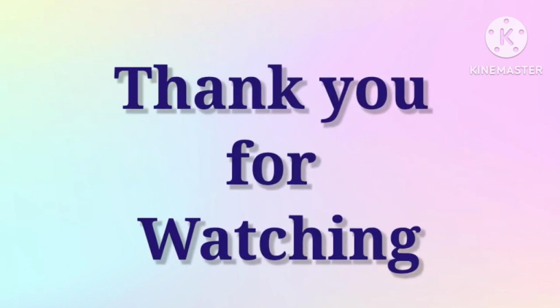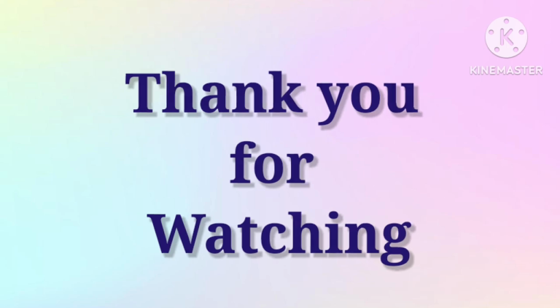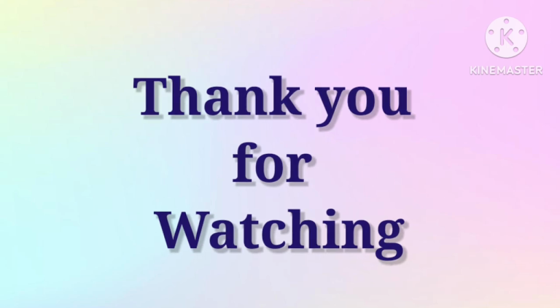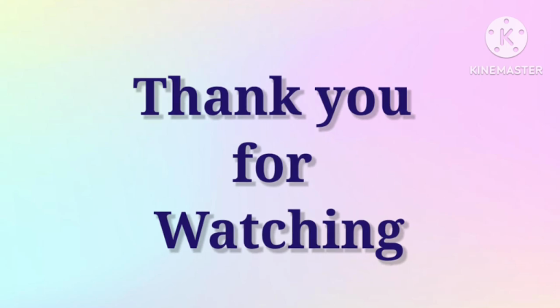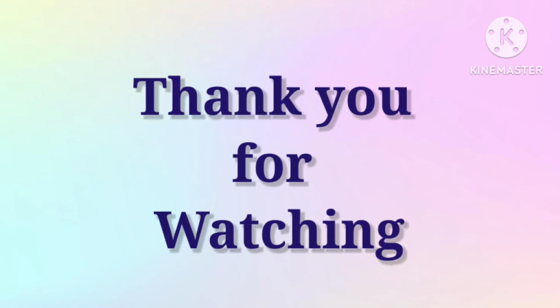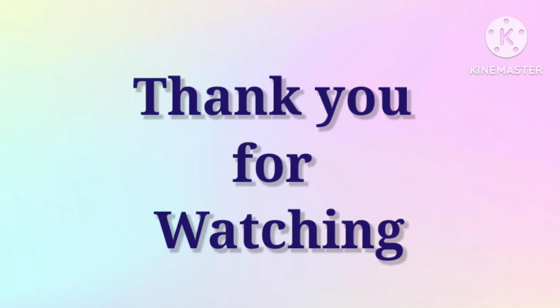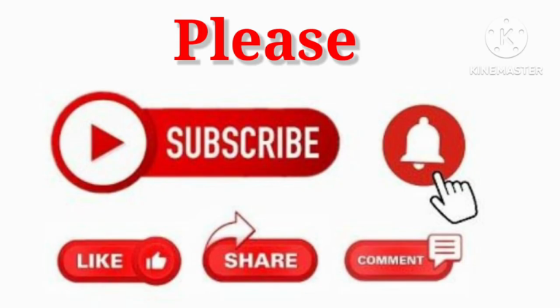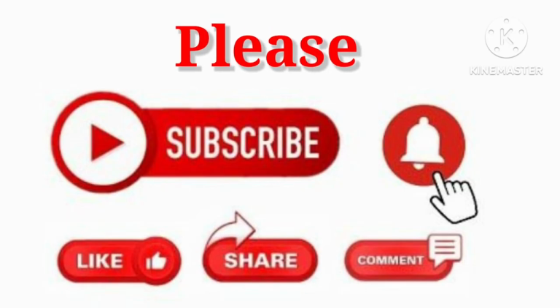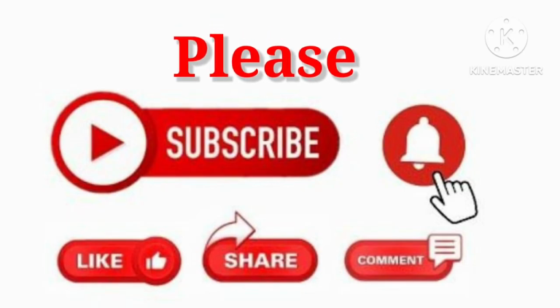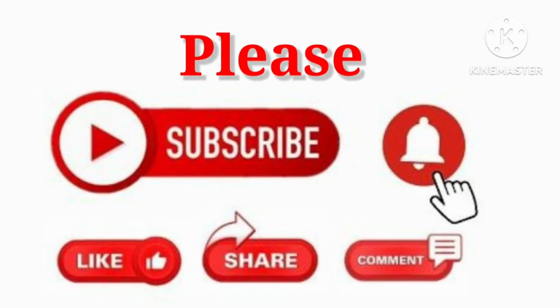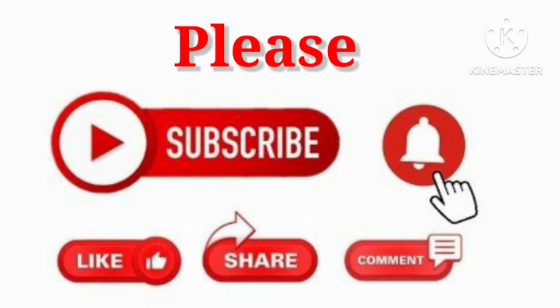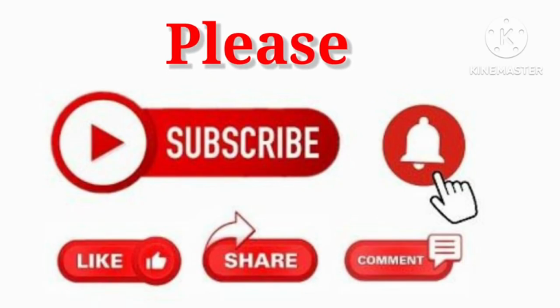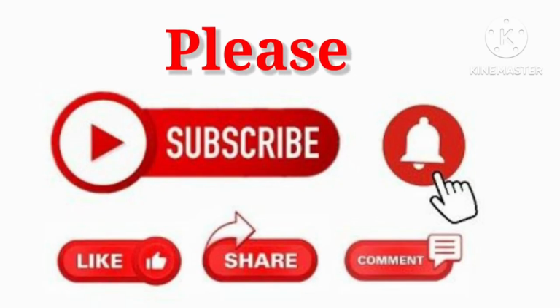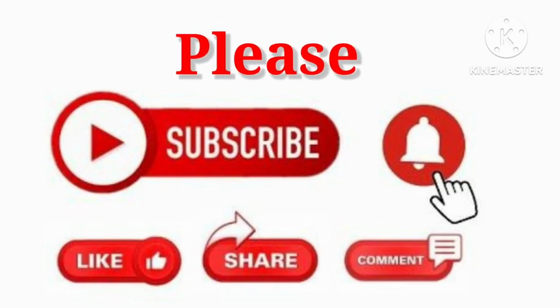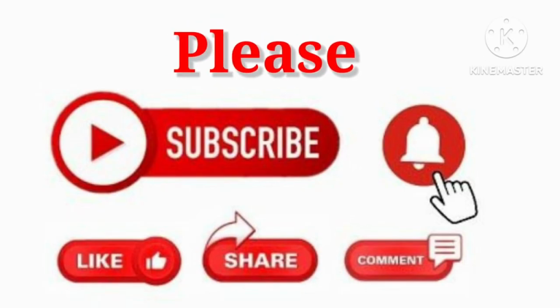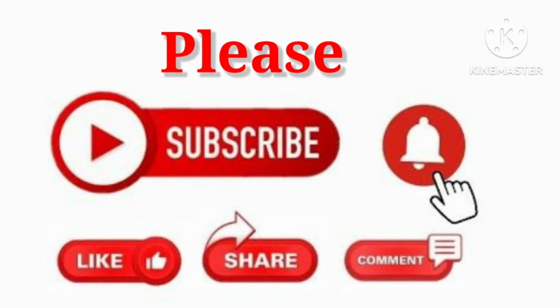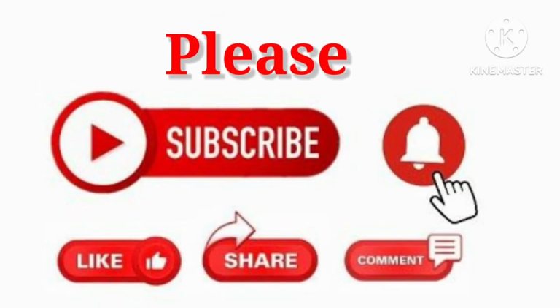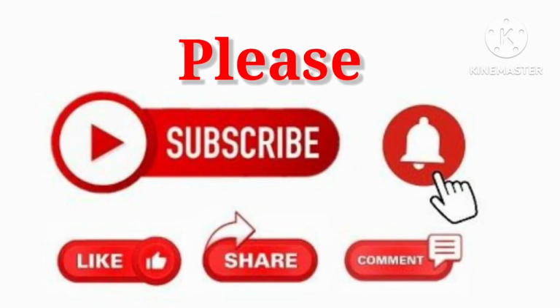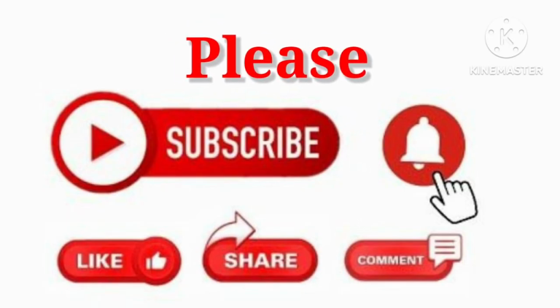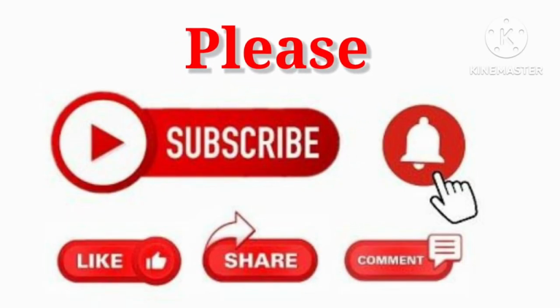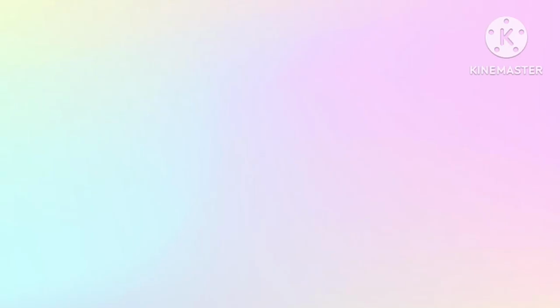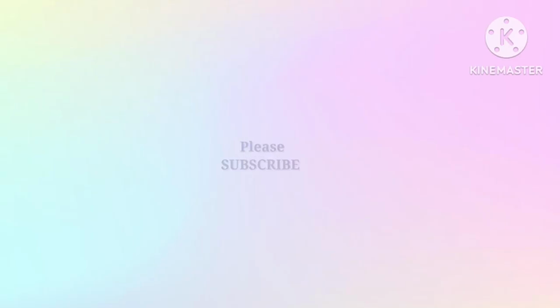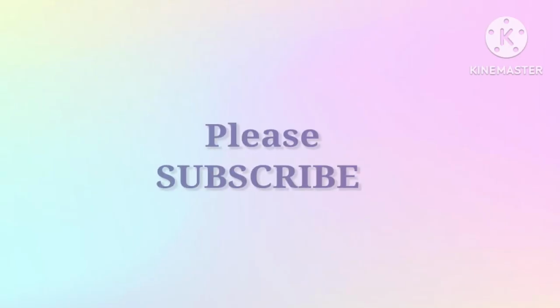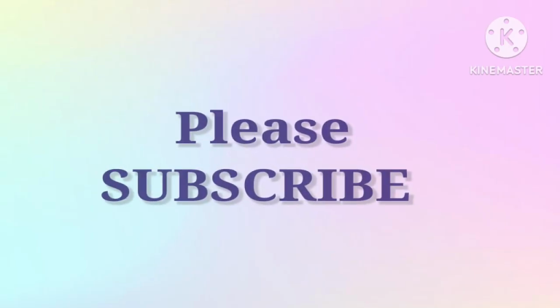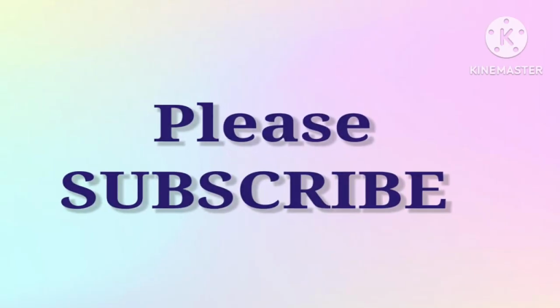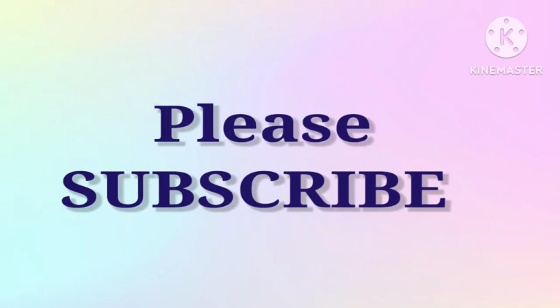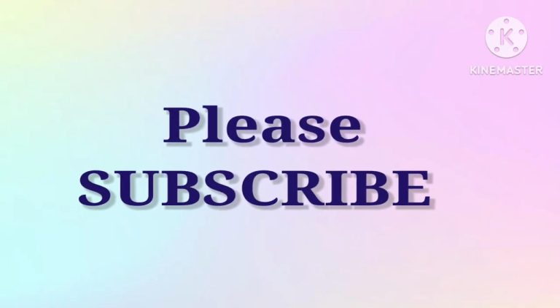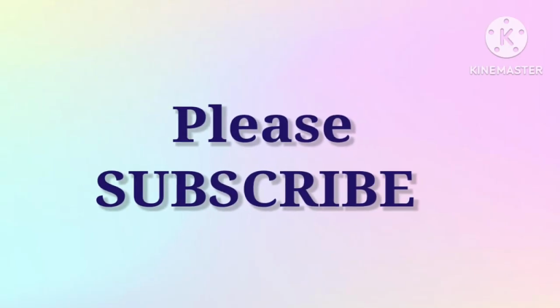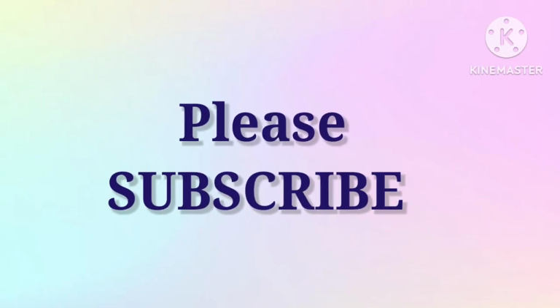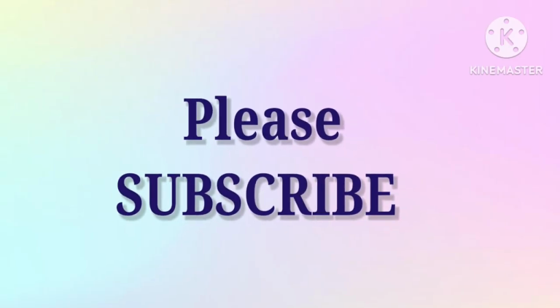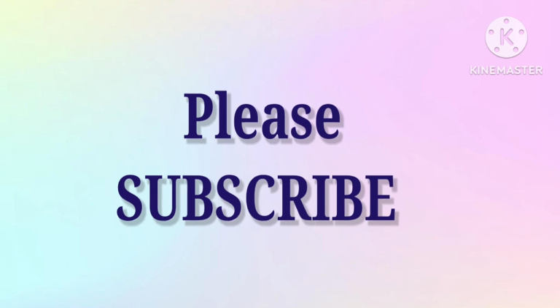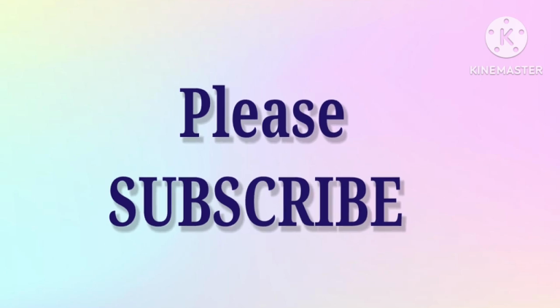Thank you for watching. Please like, share, comment and subscribe to my channel. Take care. Bye-bye.